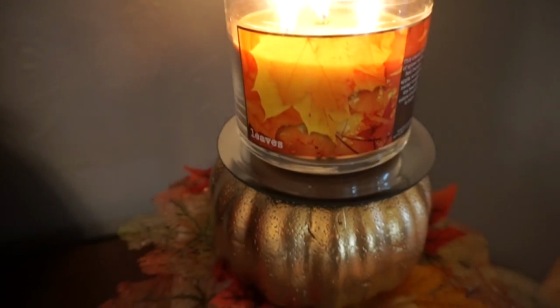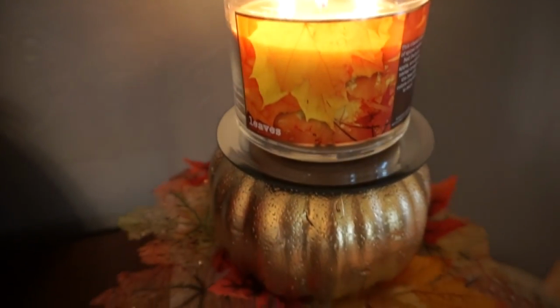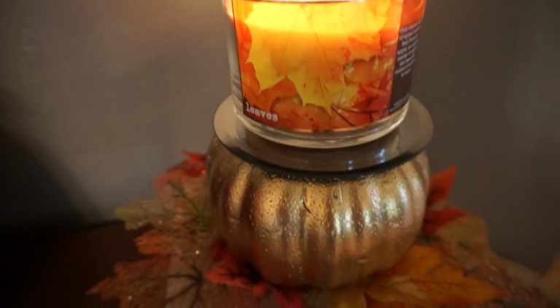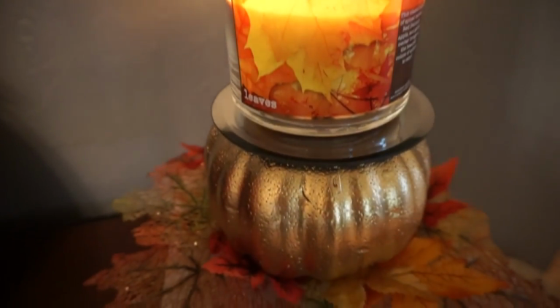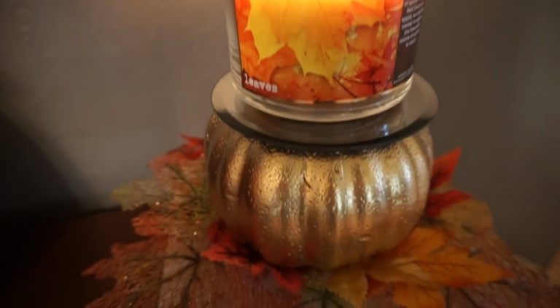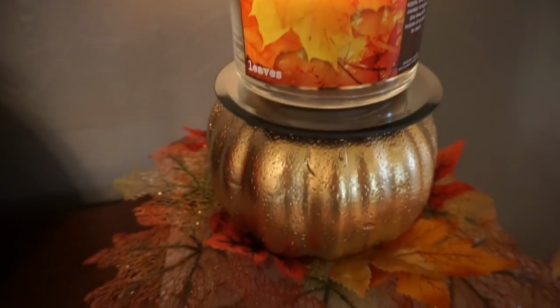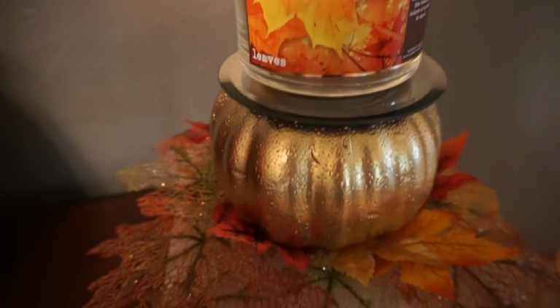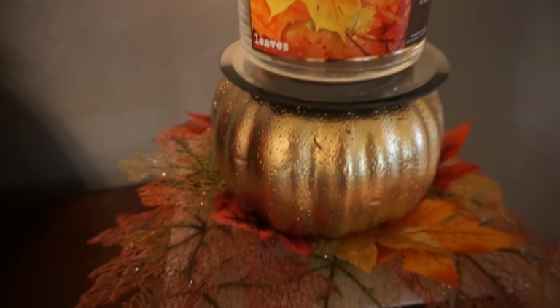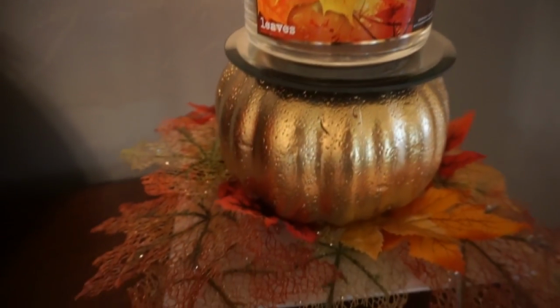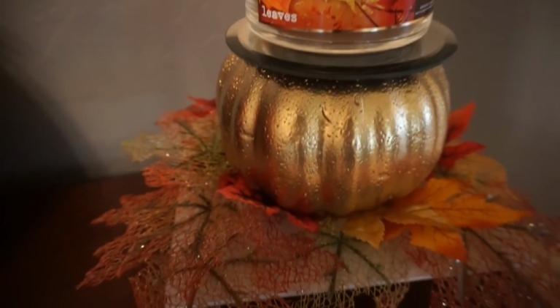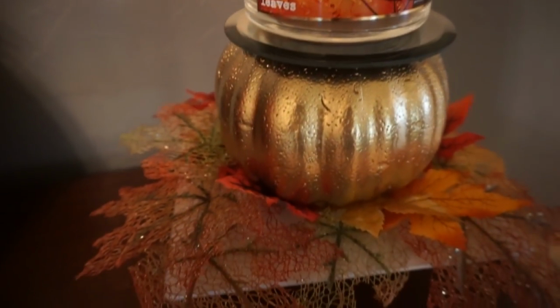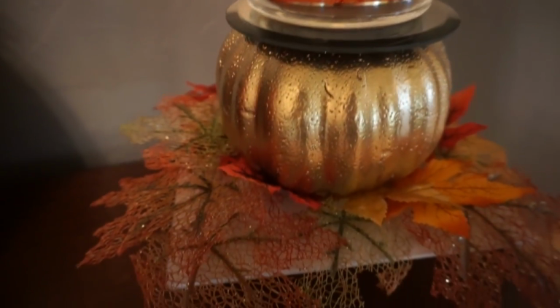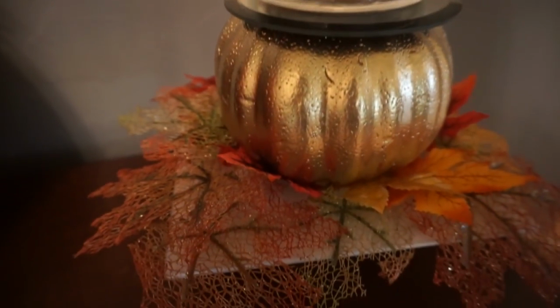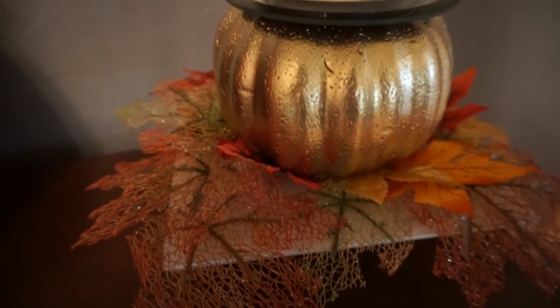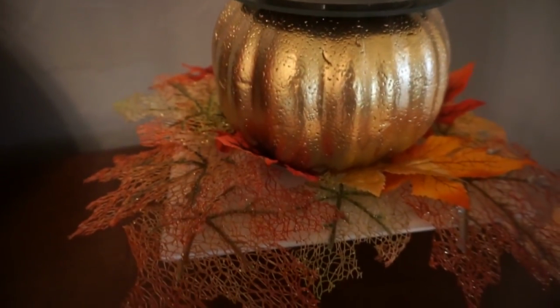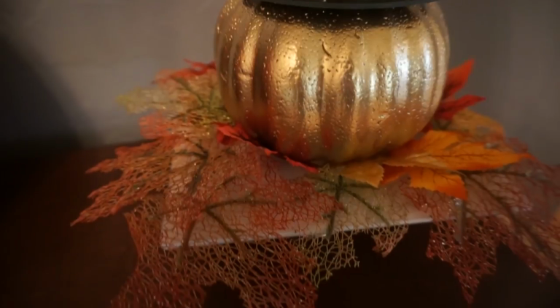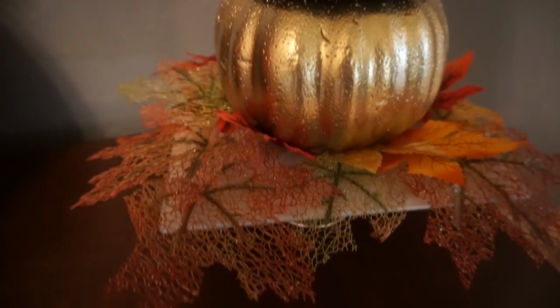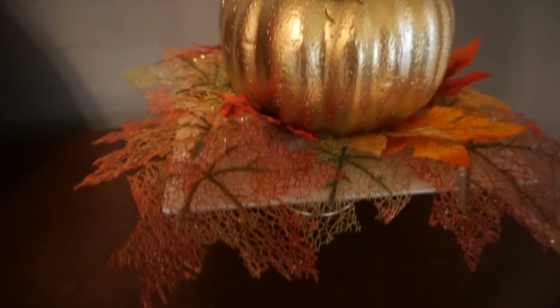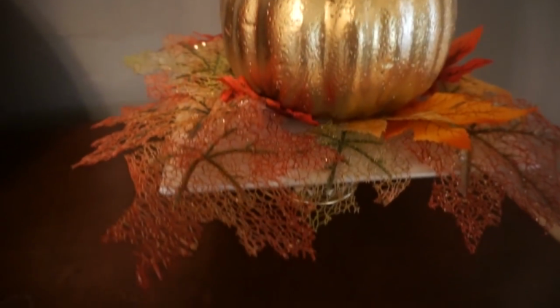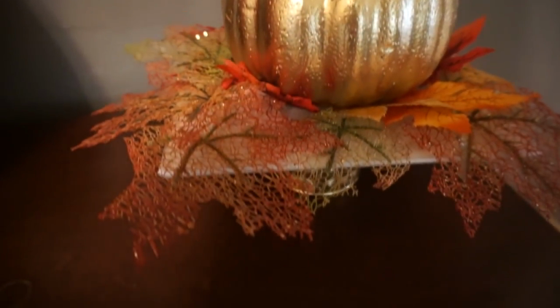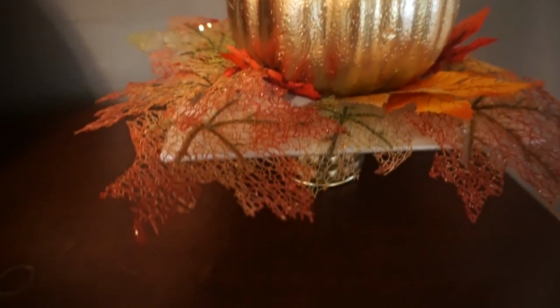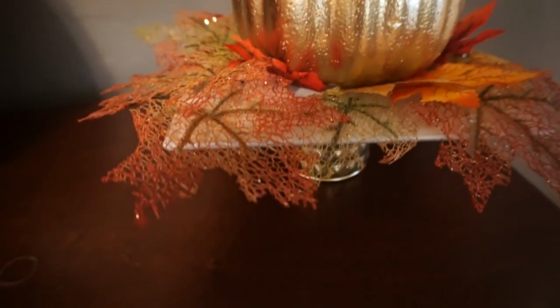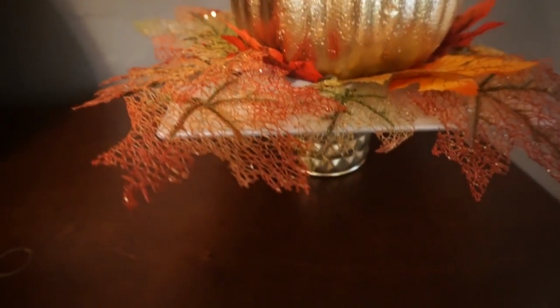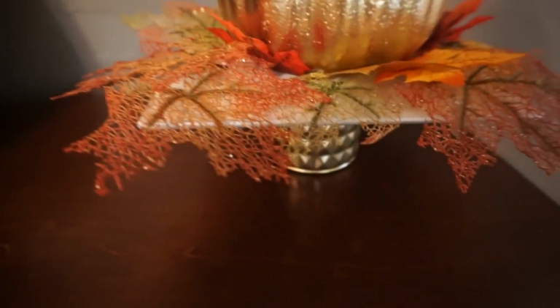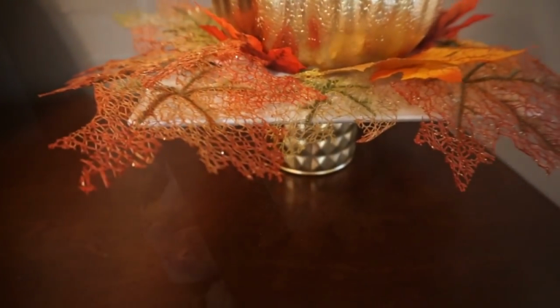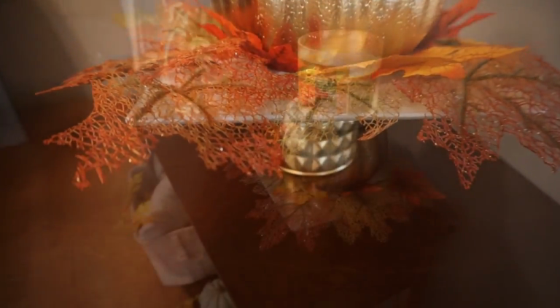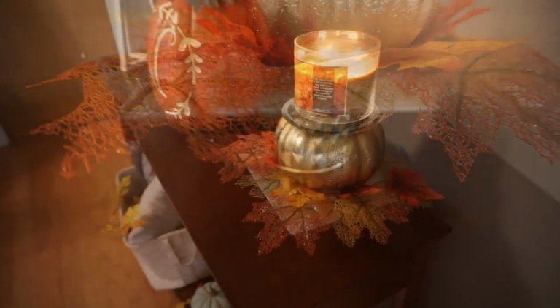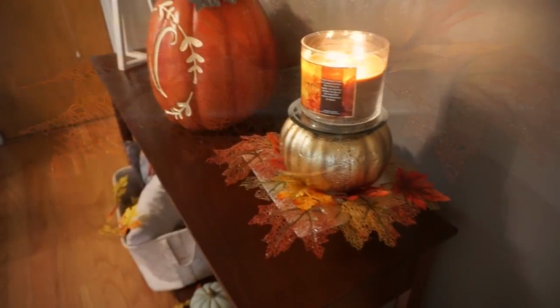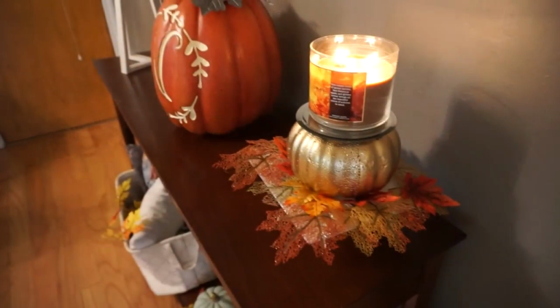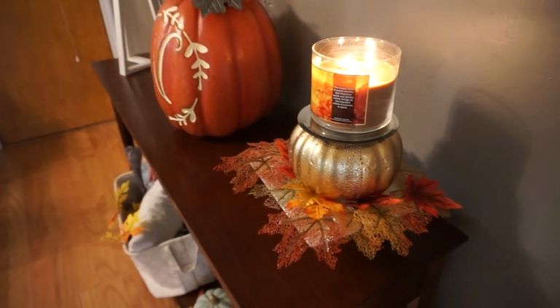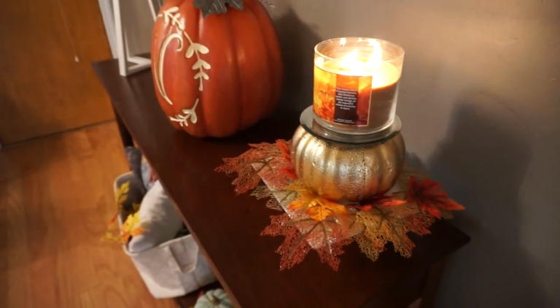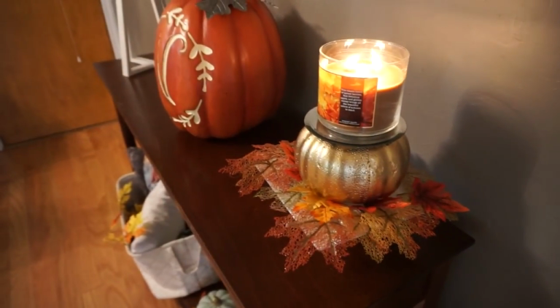It only costs a couple dollars to make and I'm so happy with how it turned out — I think it looks really pretty.